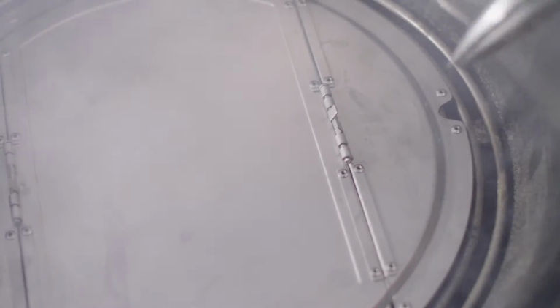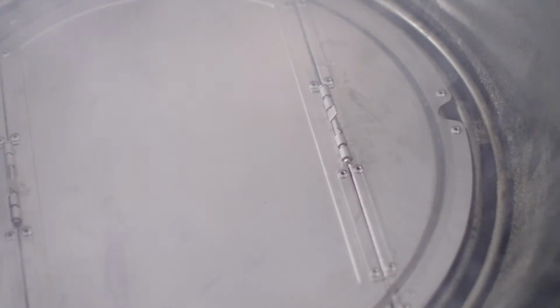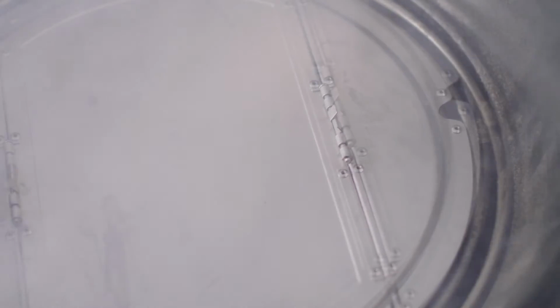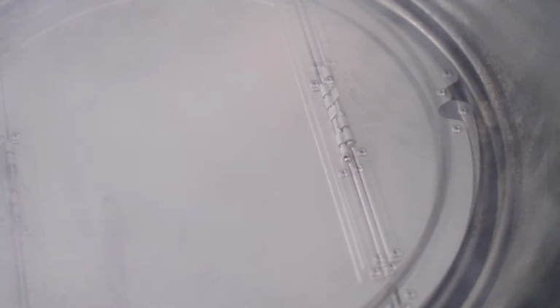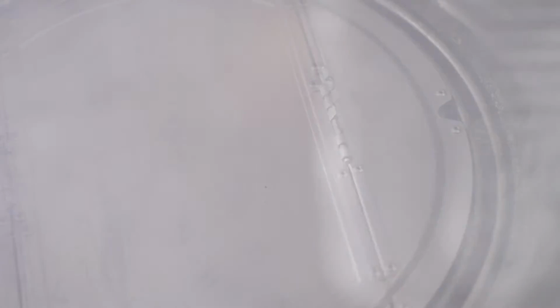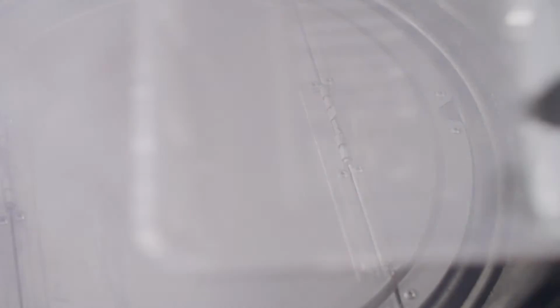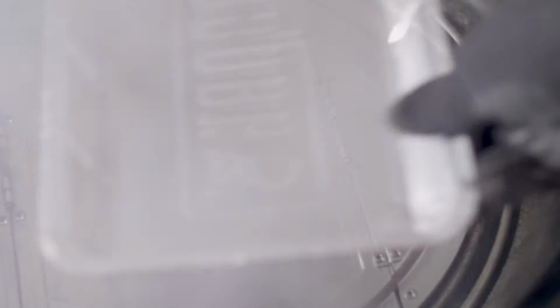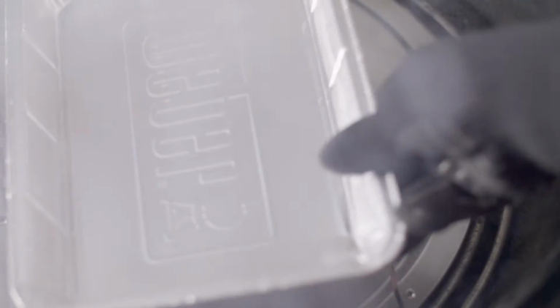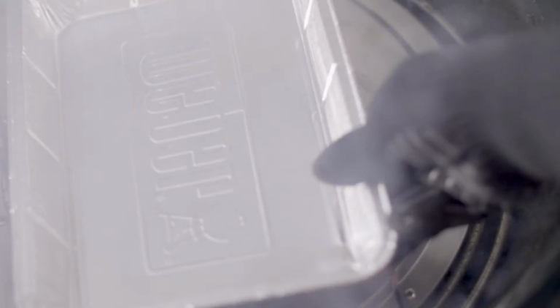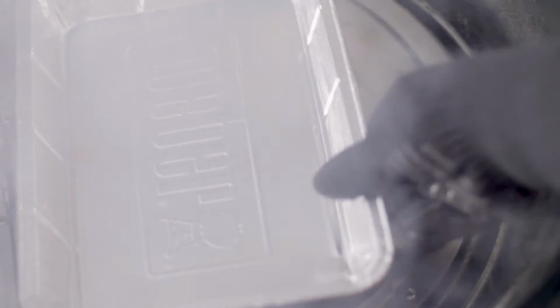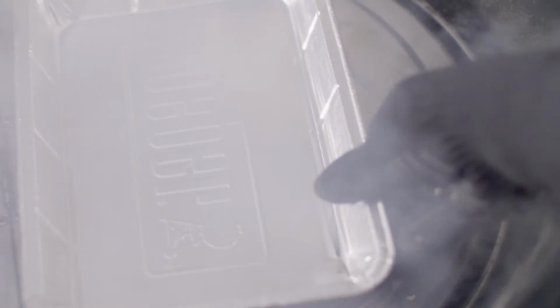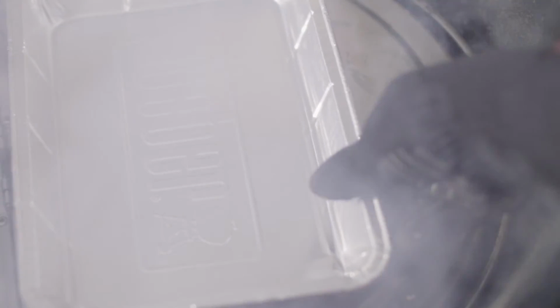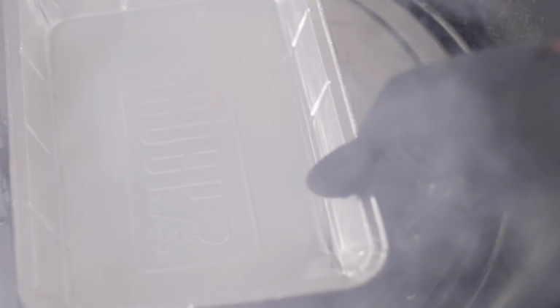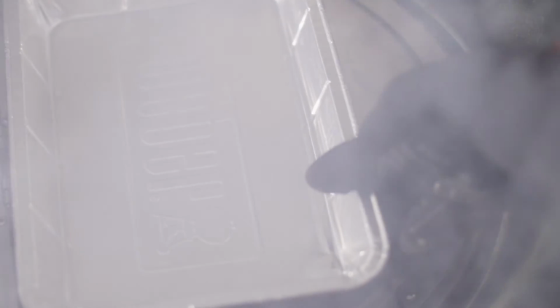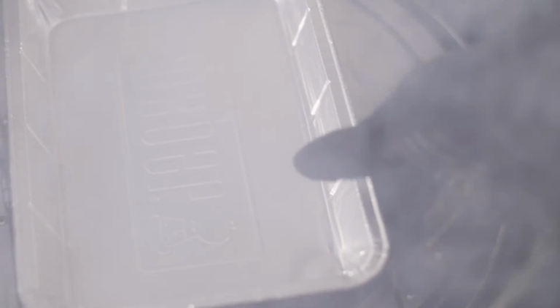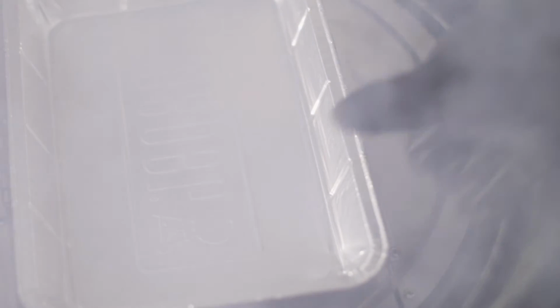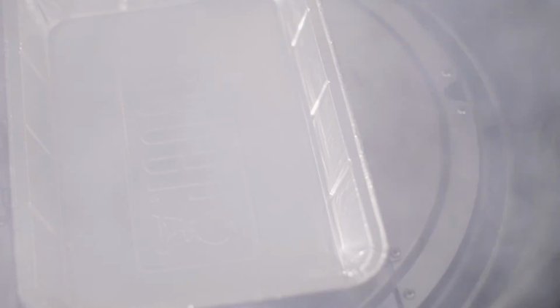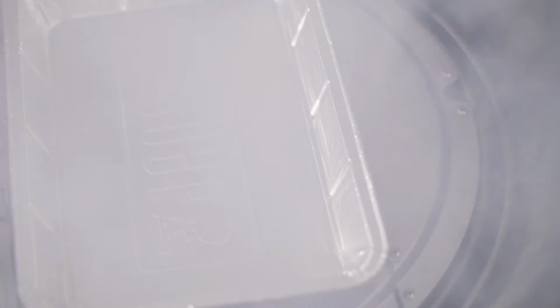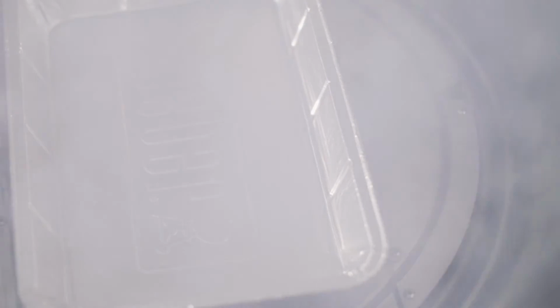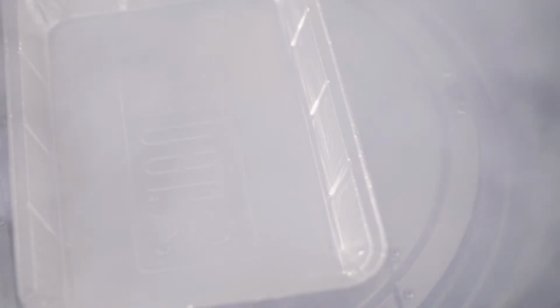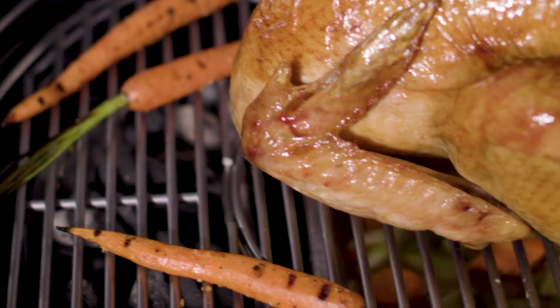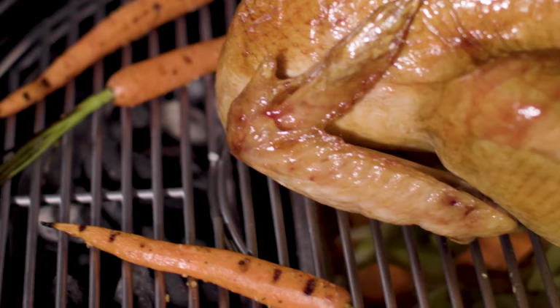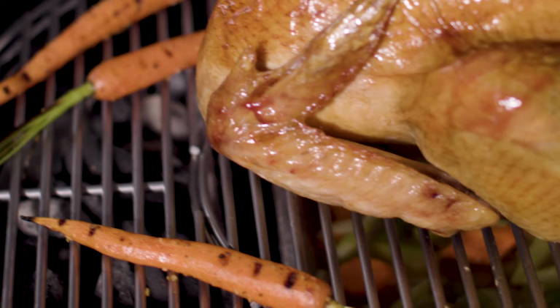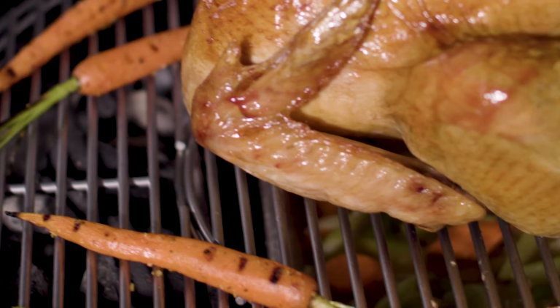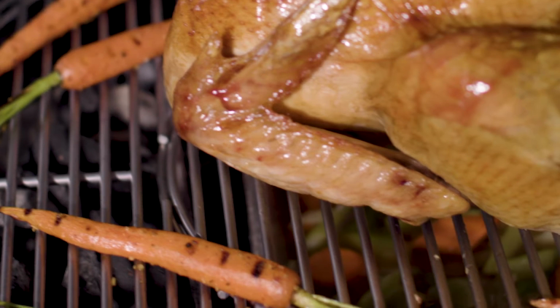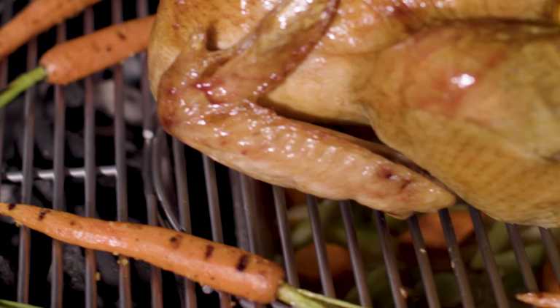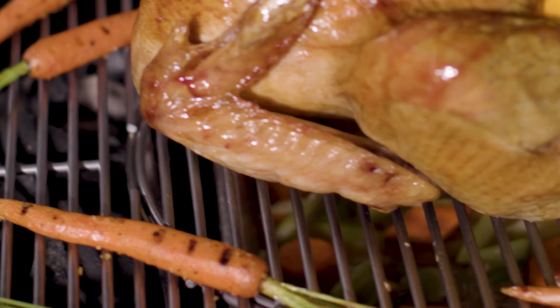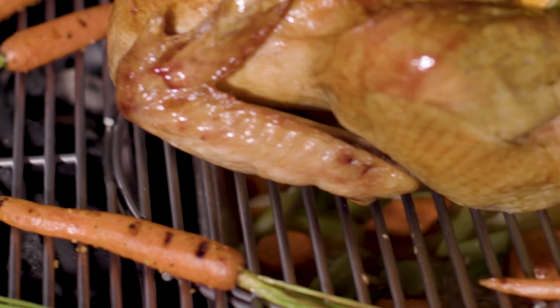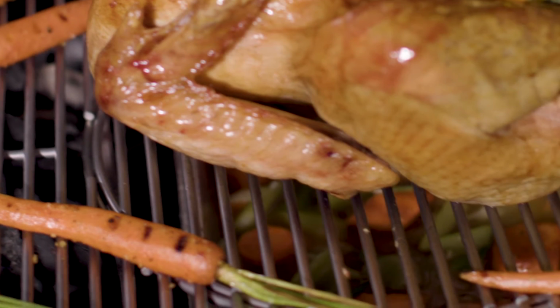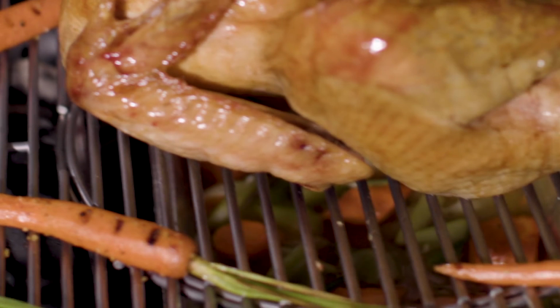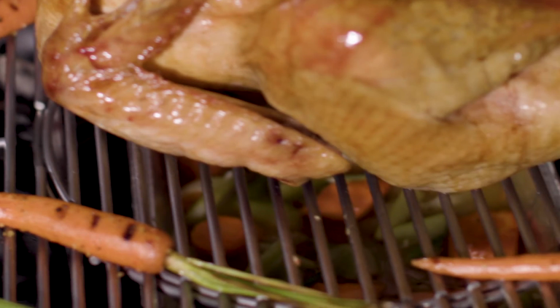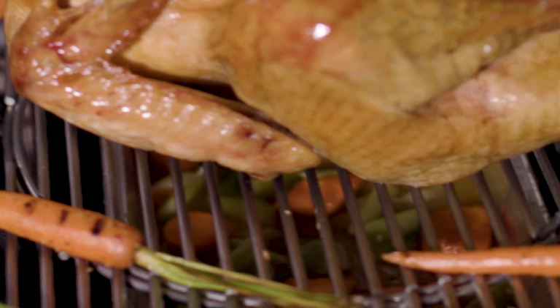To ensure a clean grill, make sure to place a disposable drip pan under the food to collect drippings.